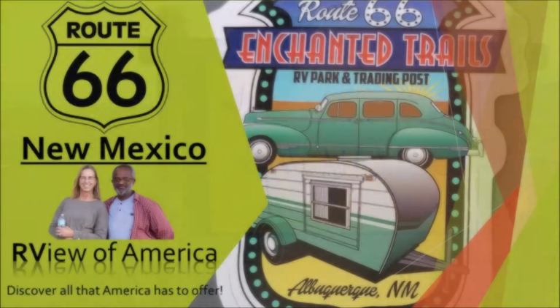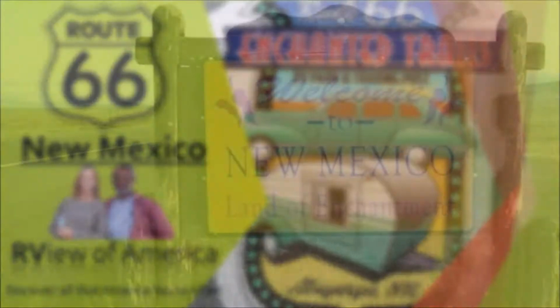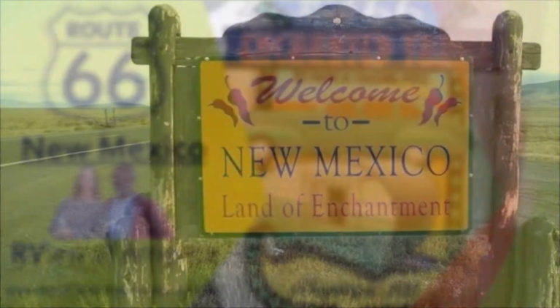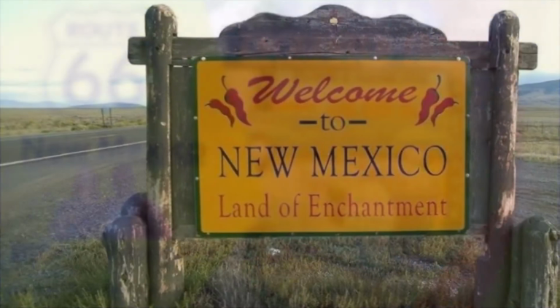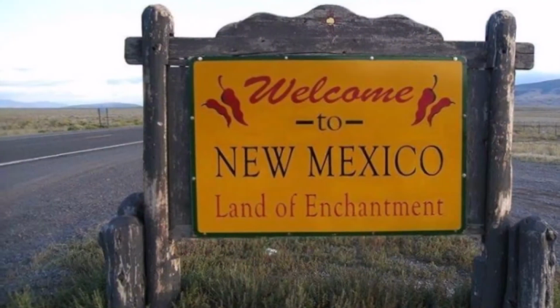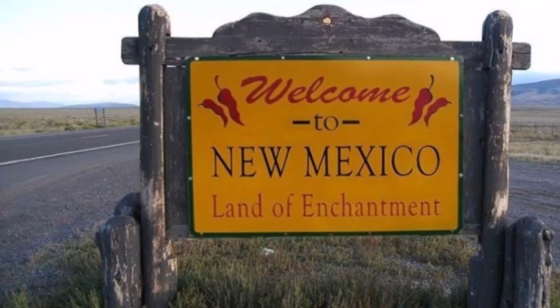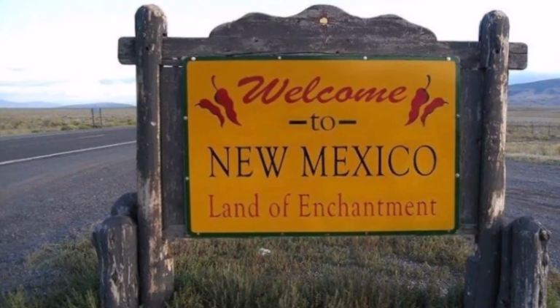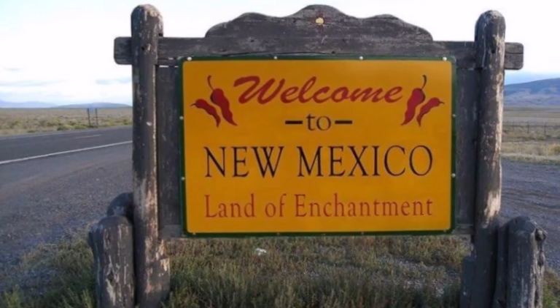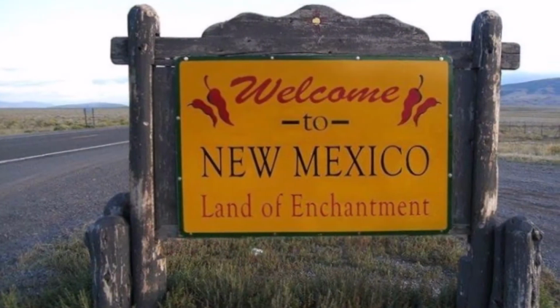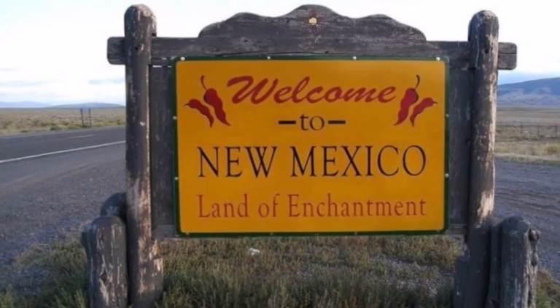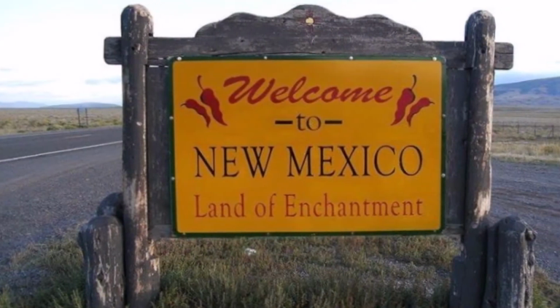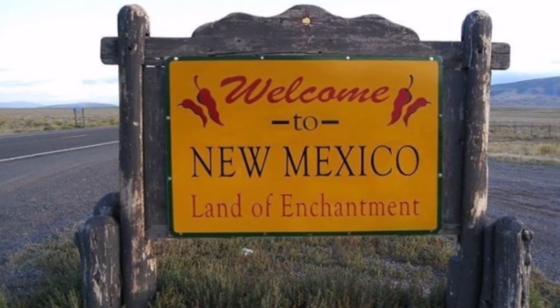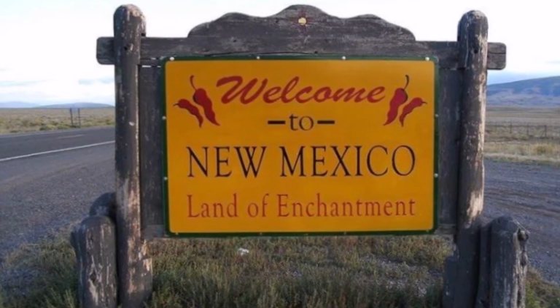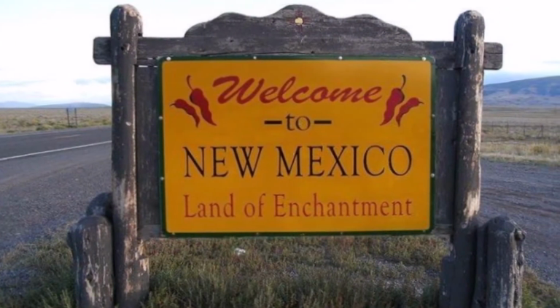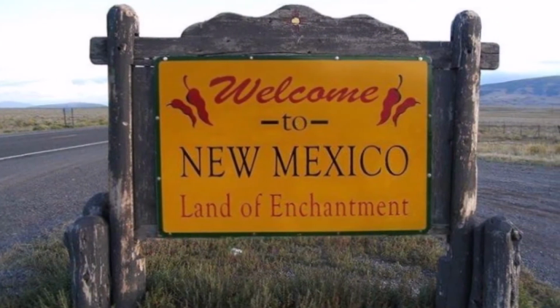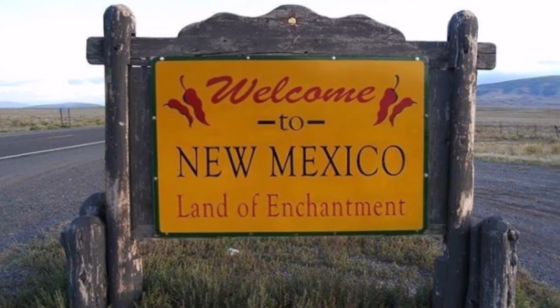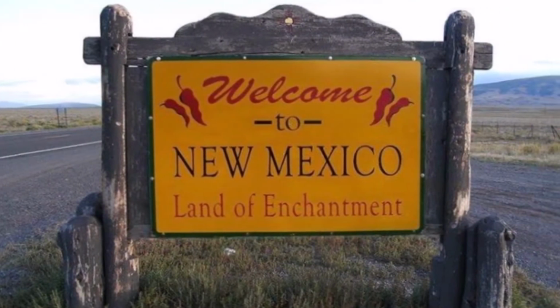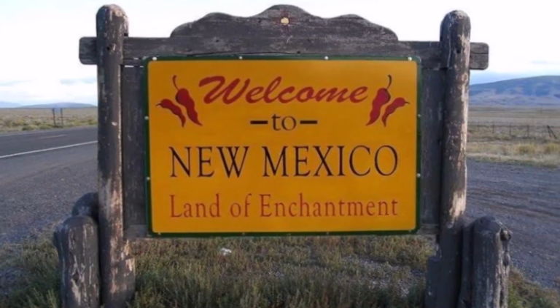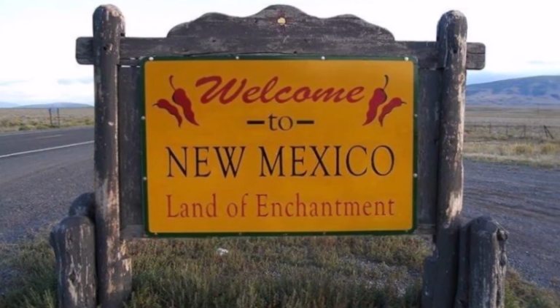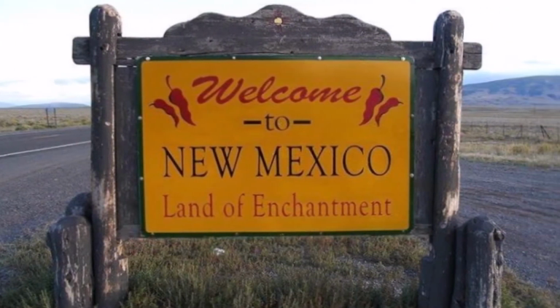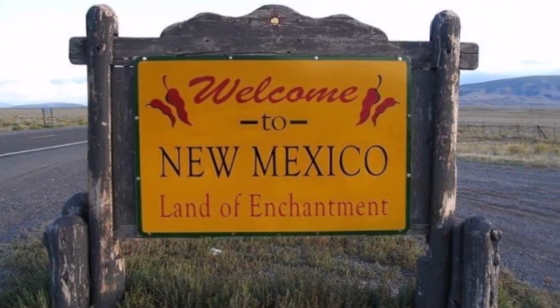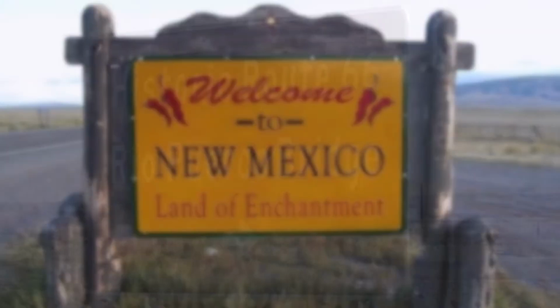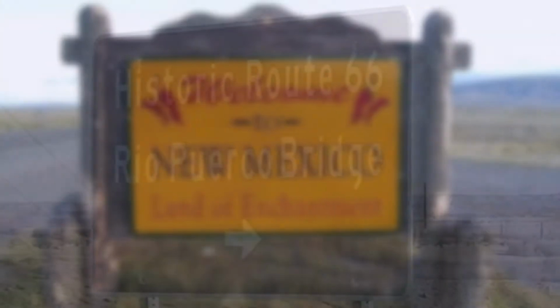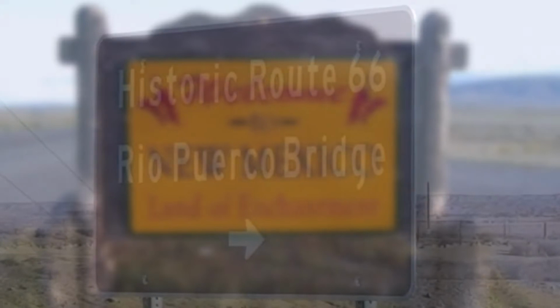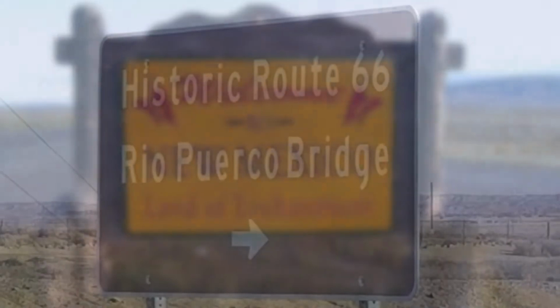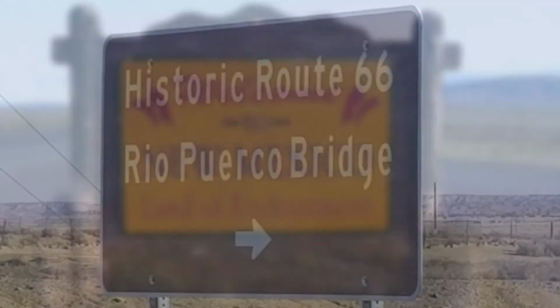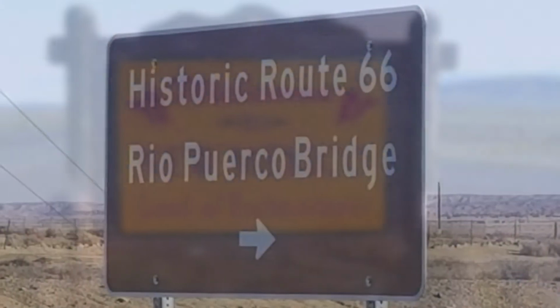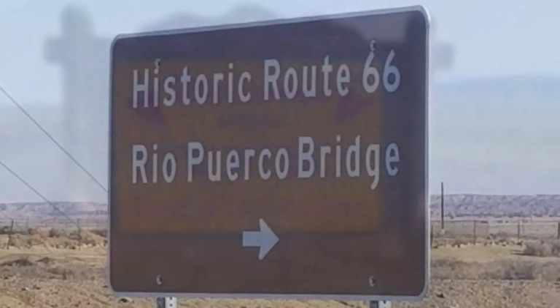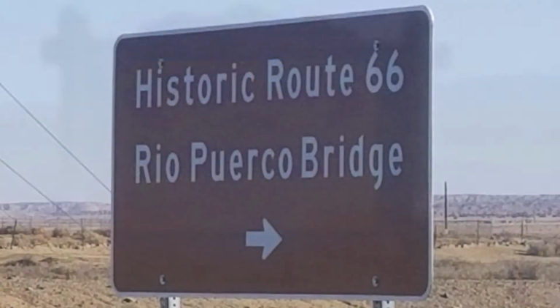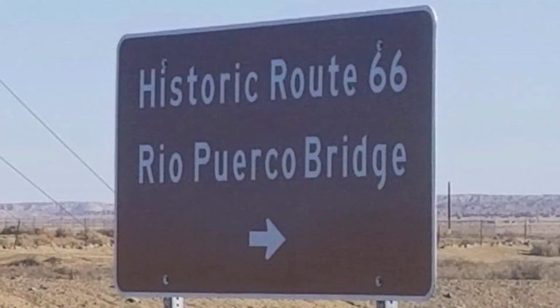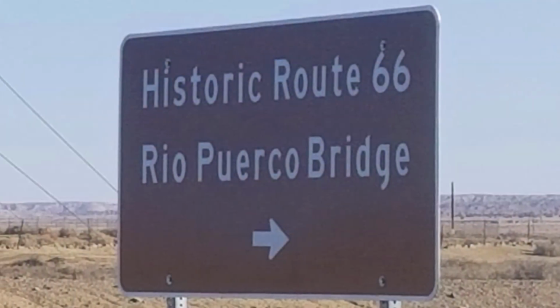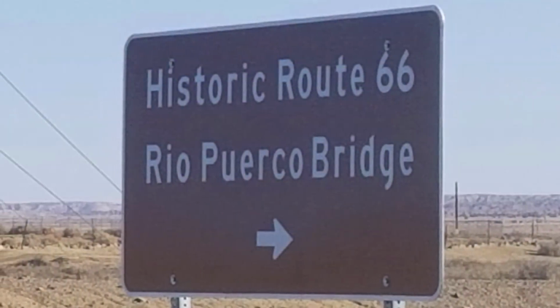Hello friends and family, and welcome to Route 66 in New Mexico.